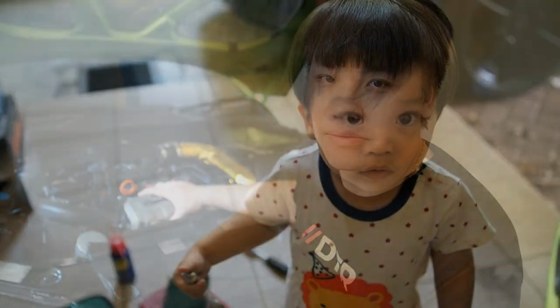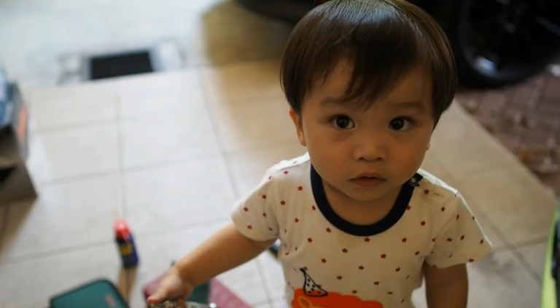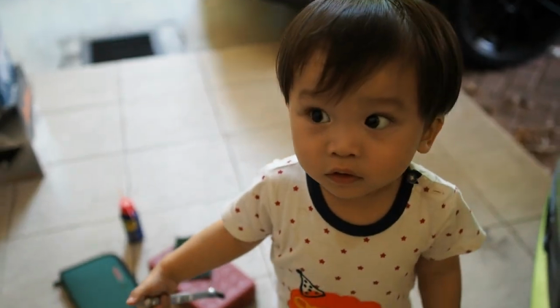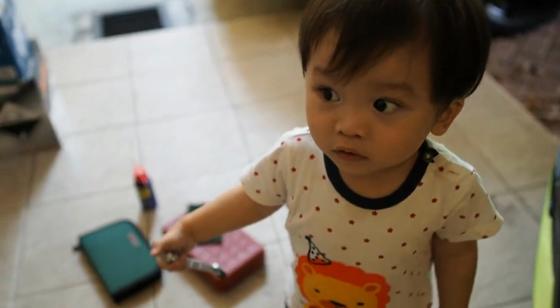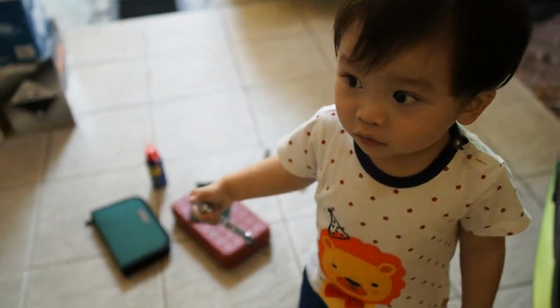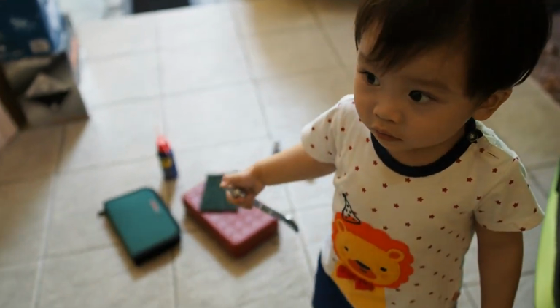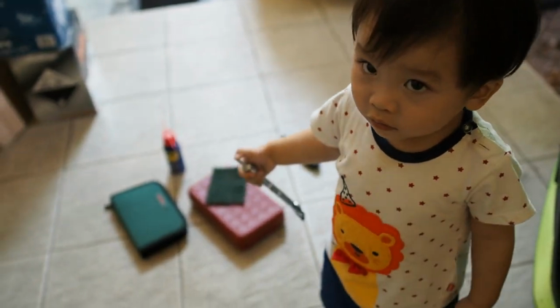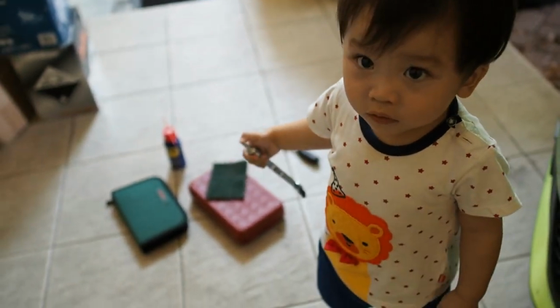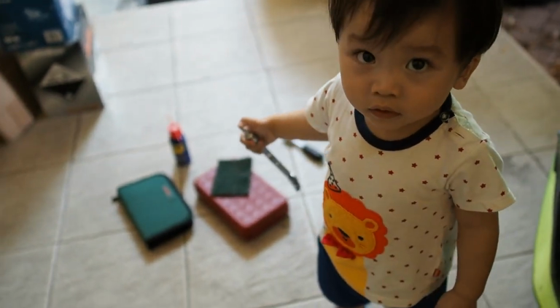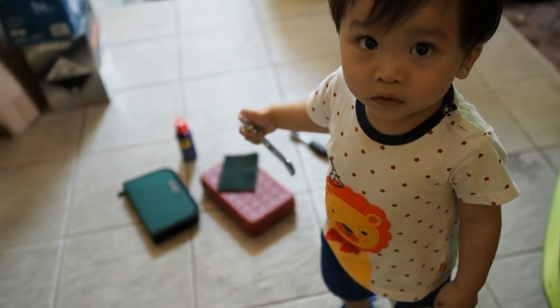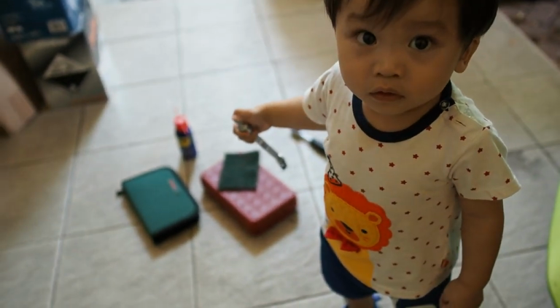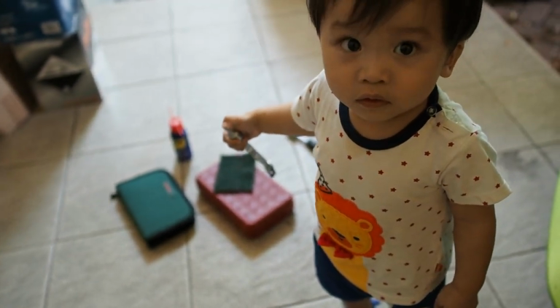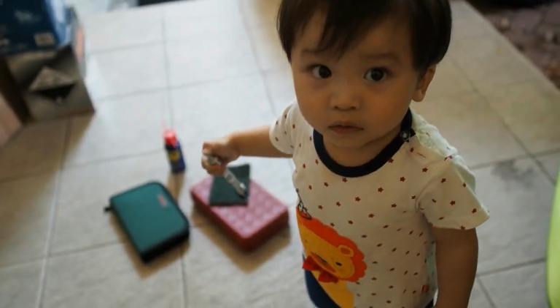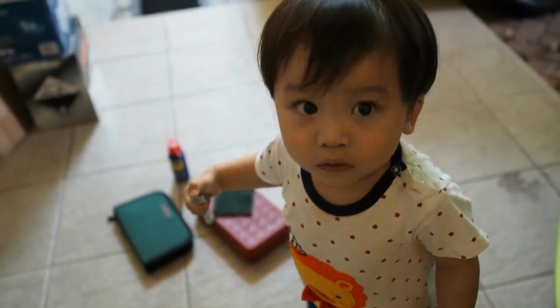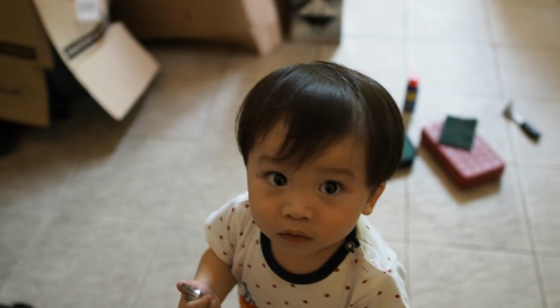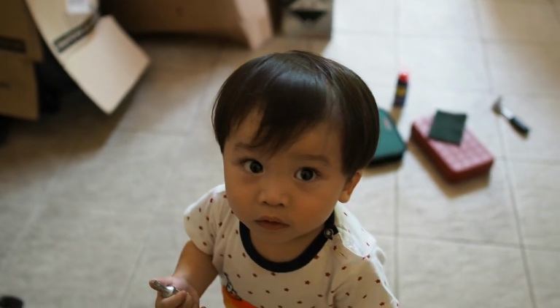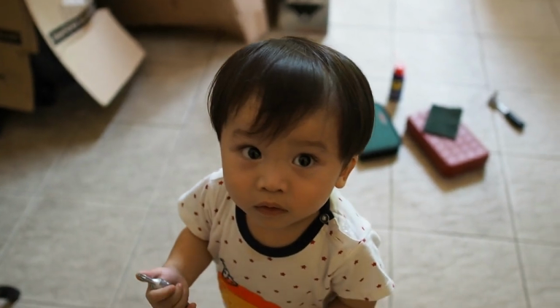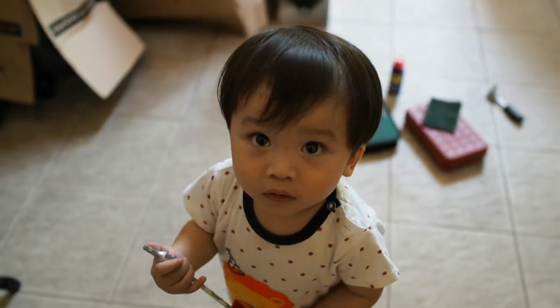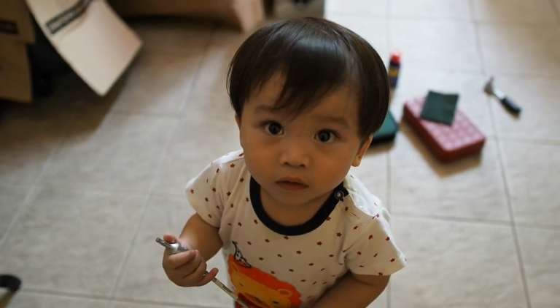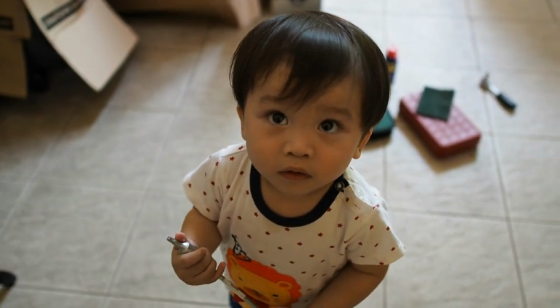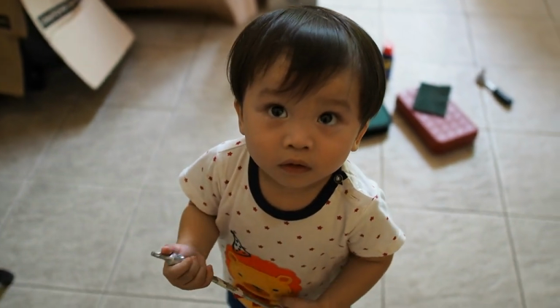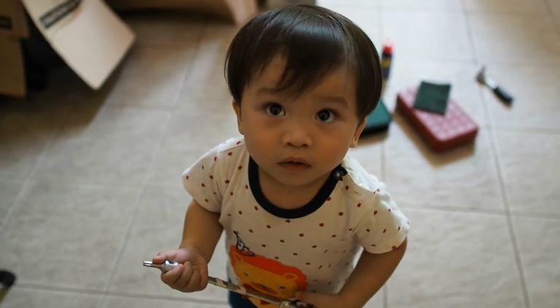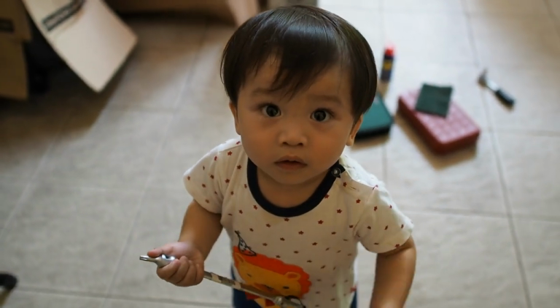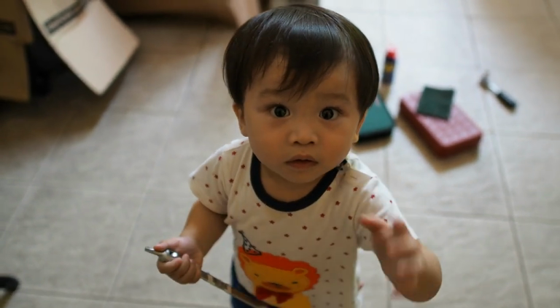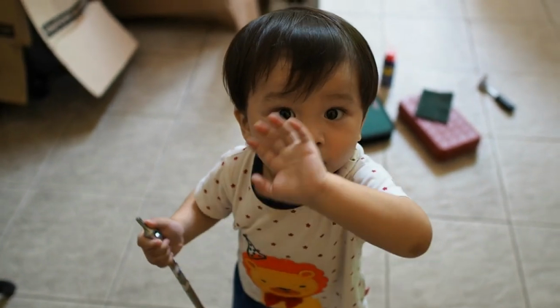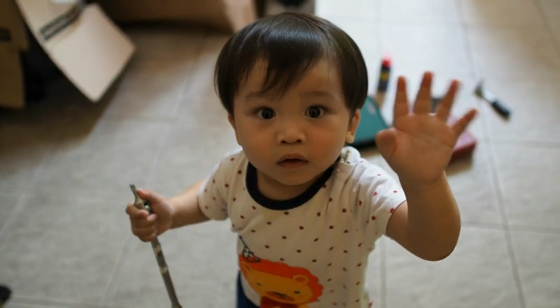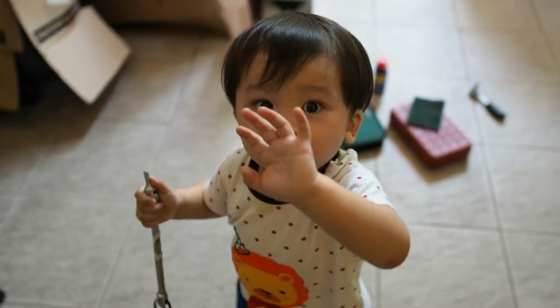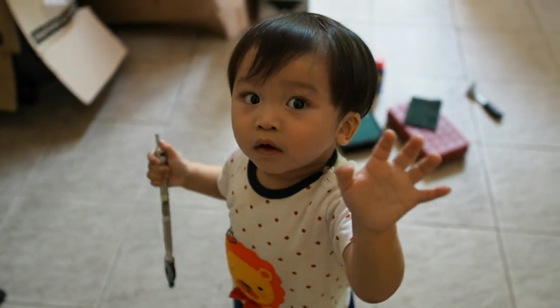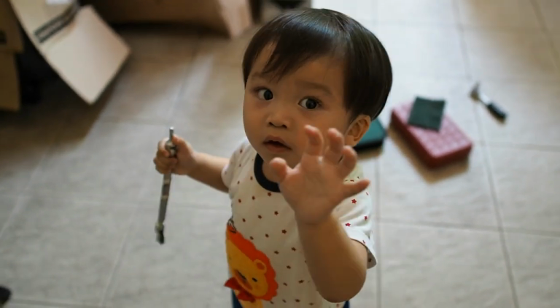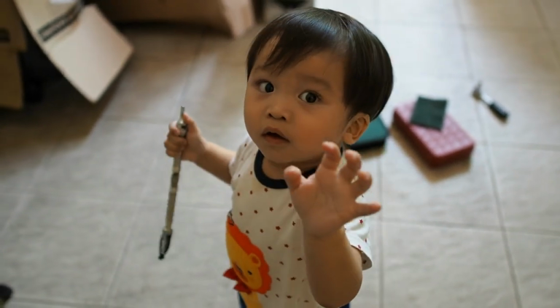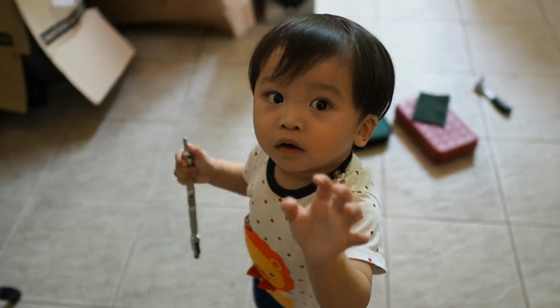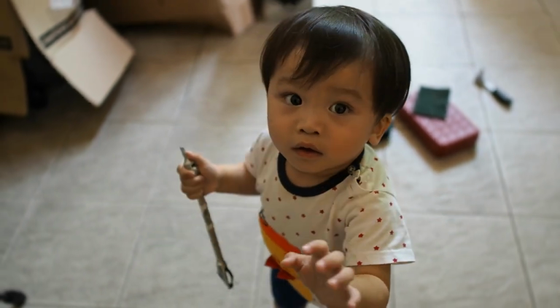Today I got a little helper with me as well. Say hello to the camera. Hello.